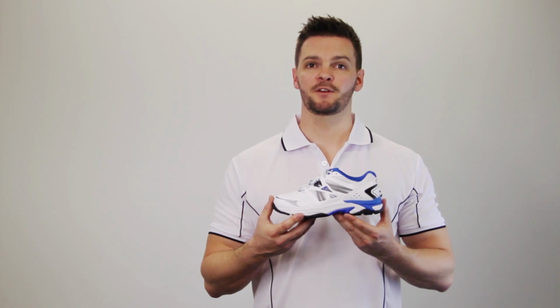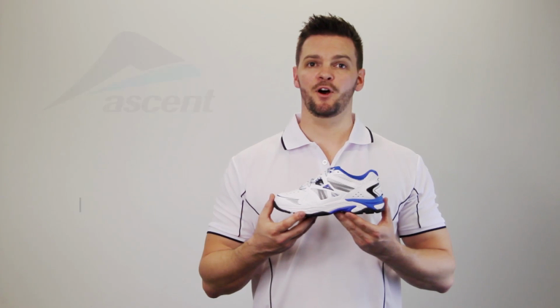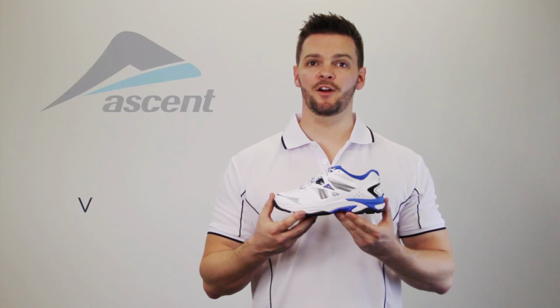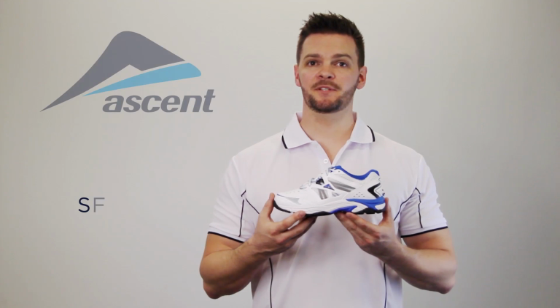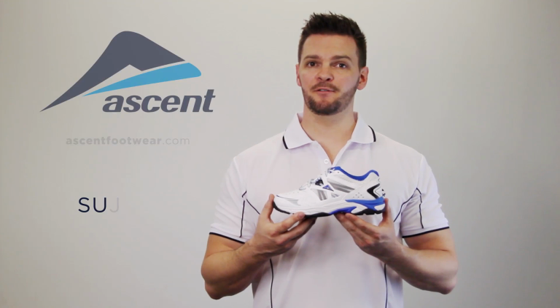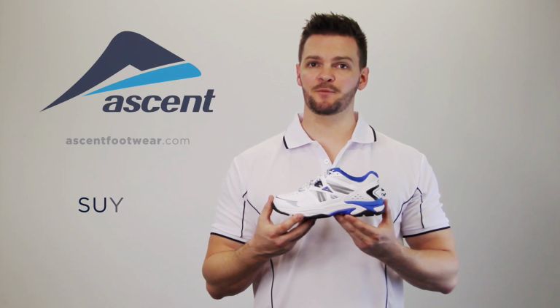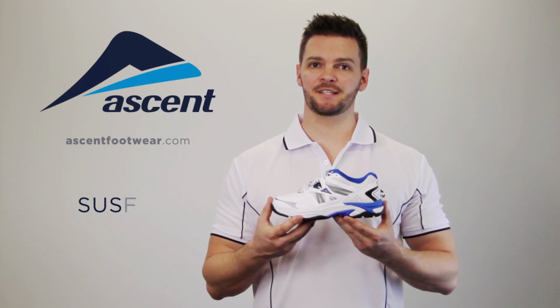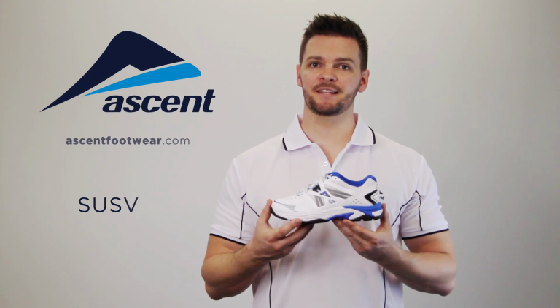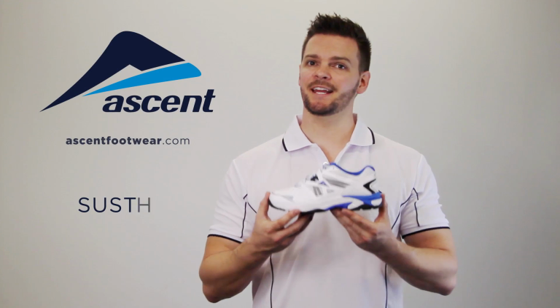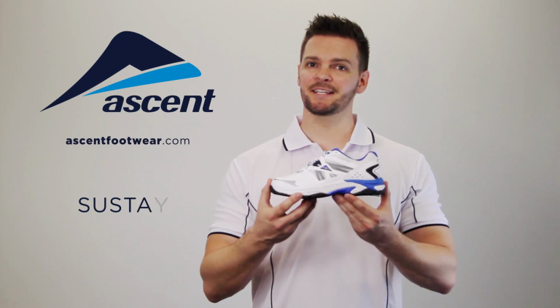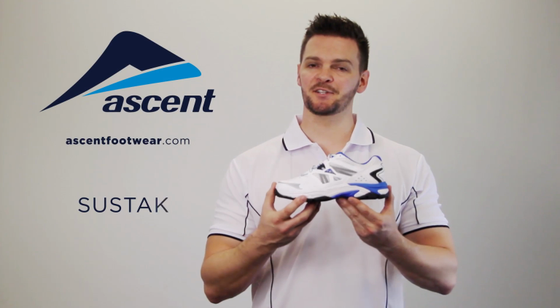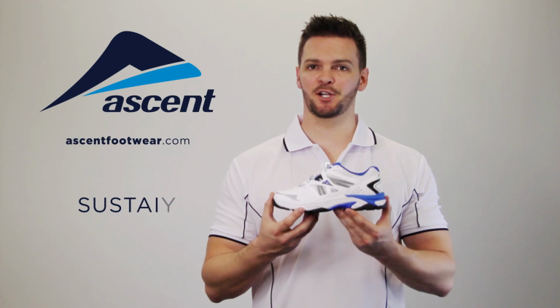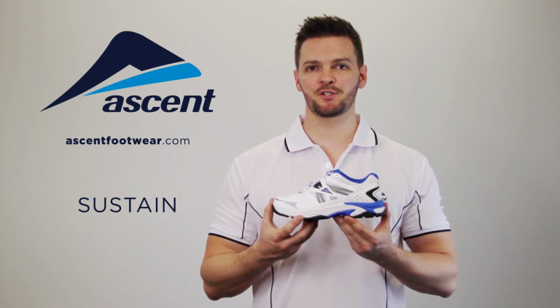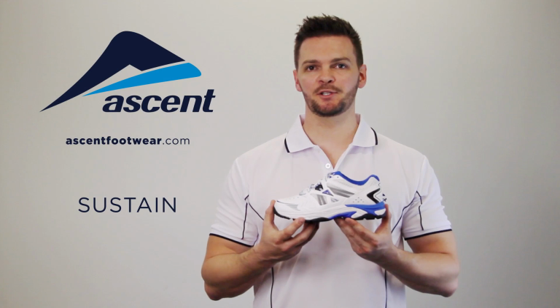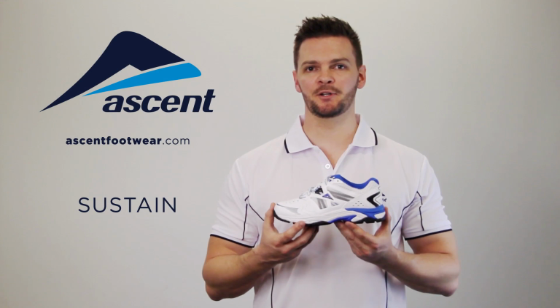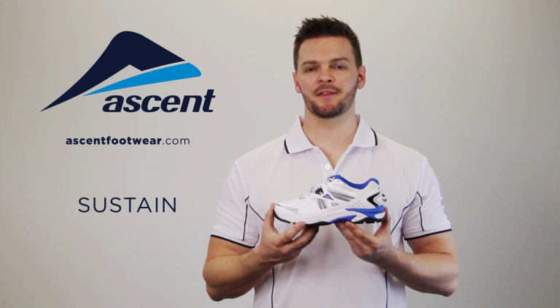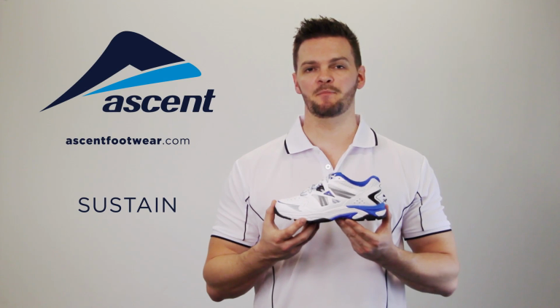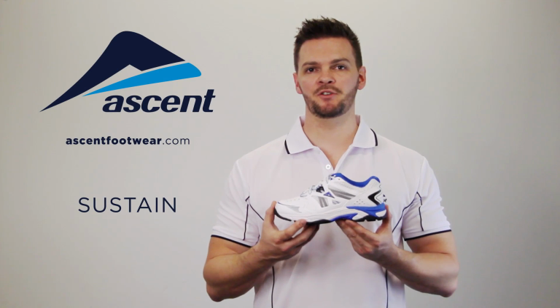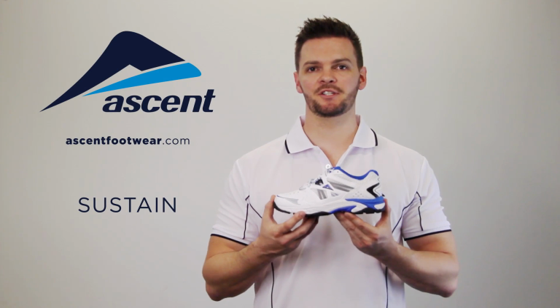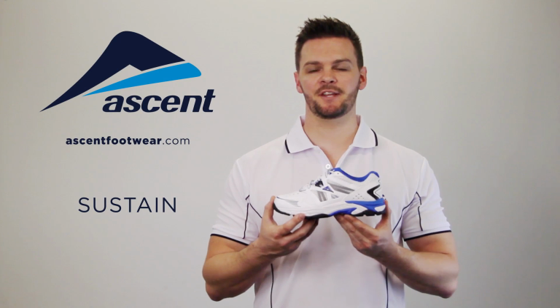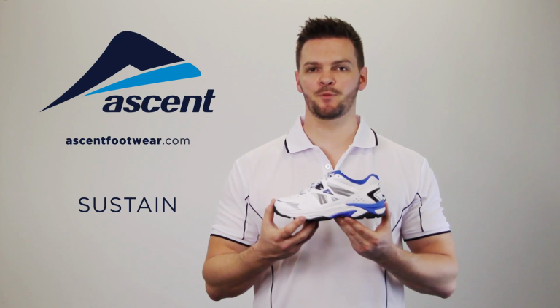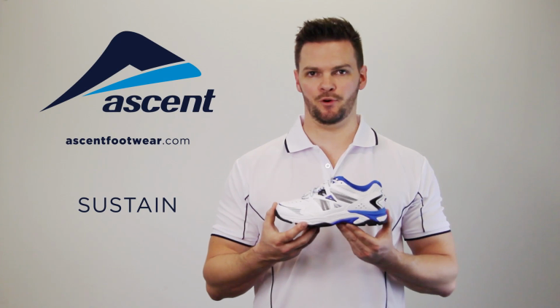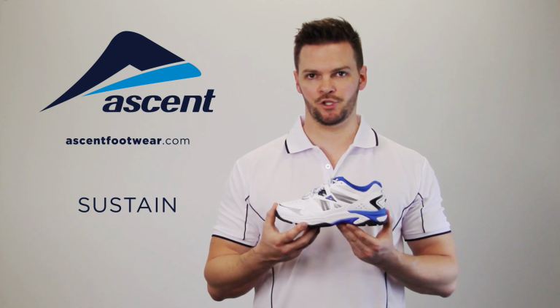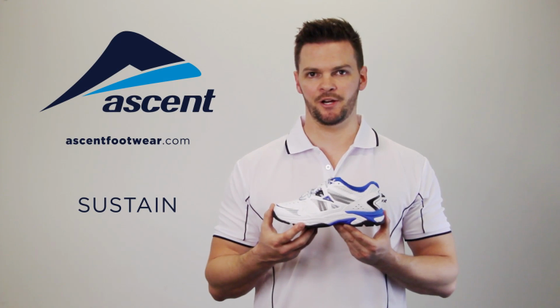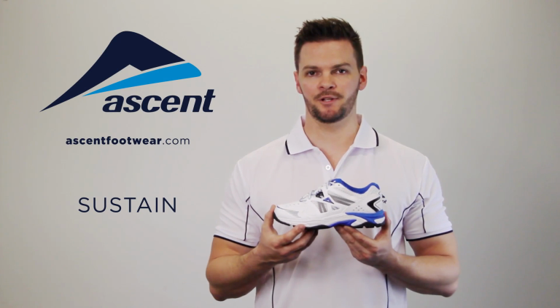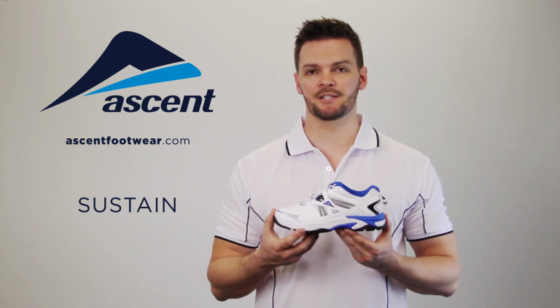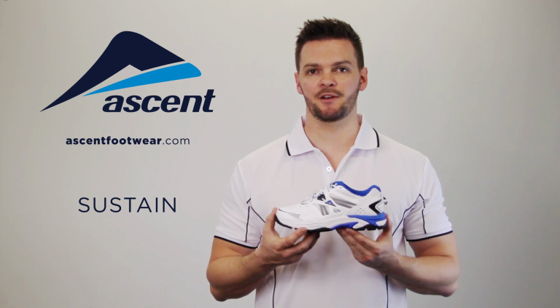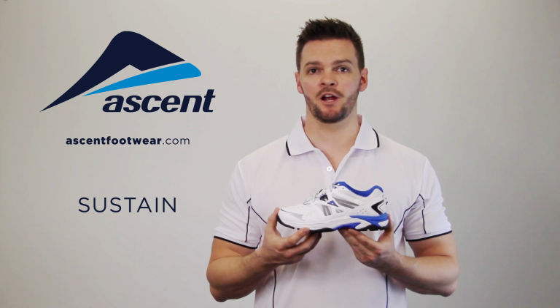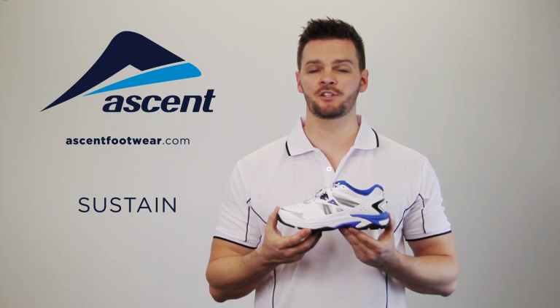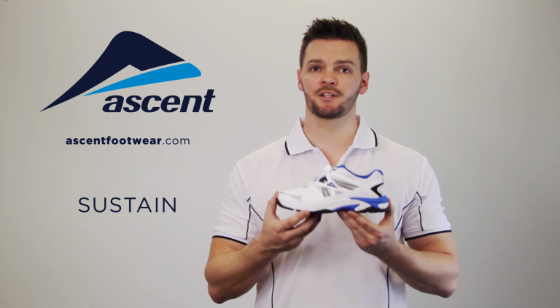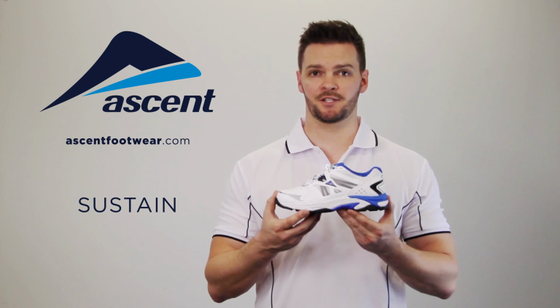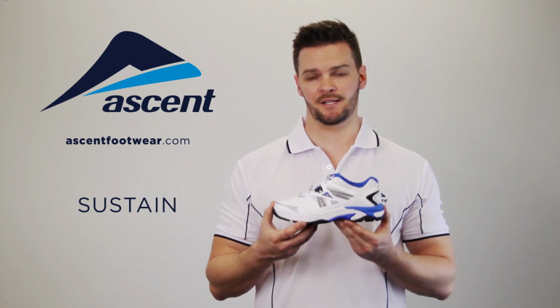Hi, I'm Dale from Ascent, and this is a closer look at the most stable cross trainer in the Ascent range, the Sustain.